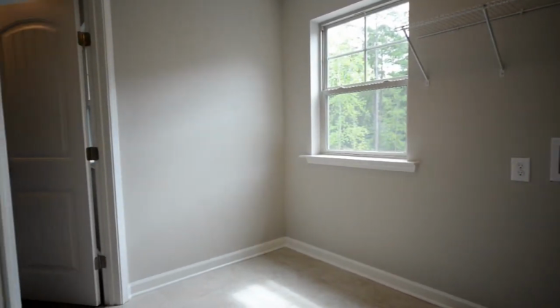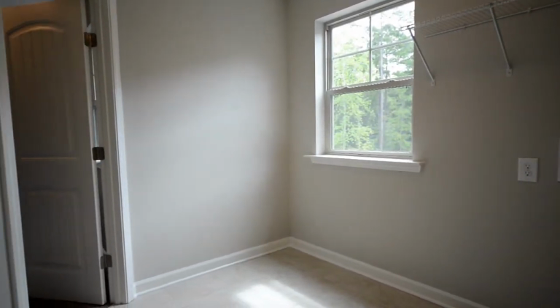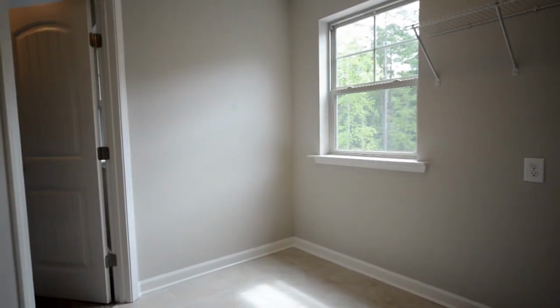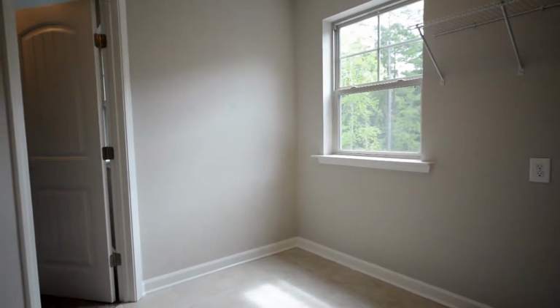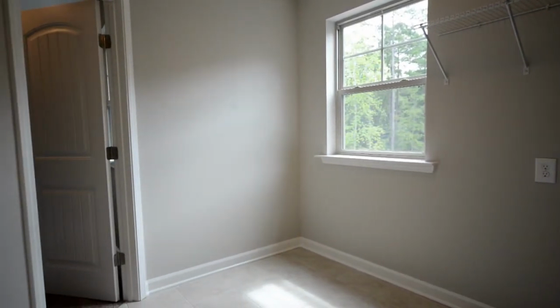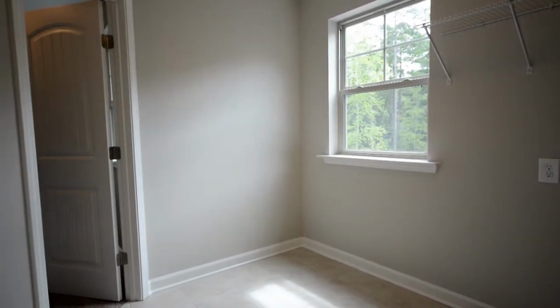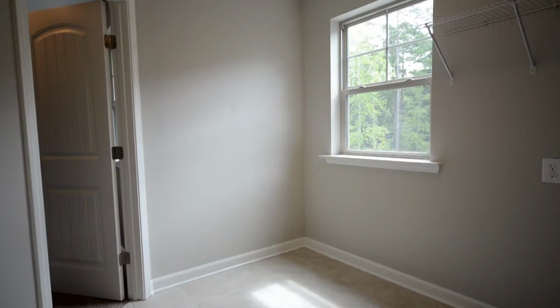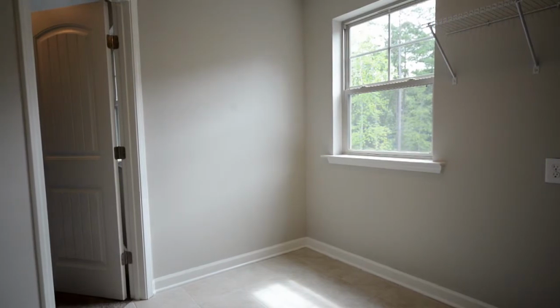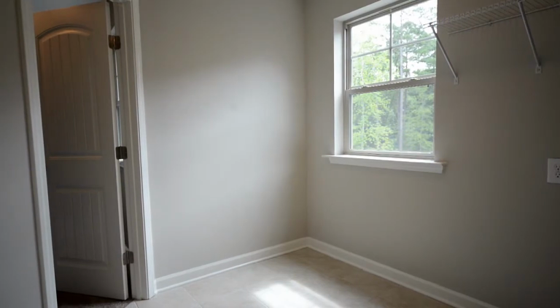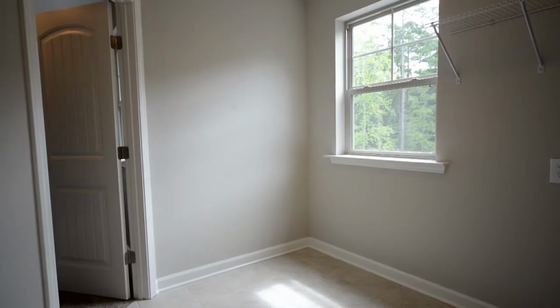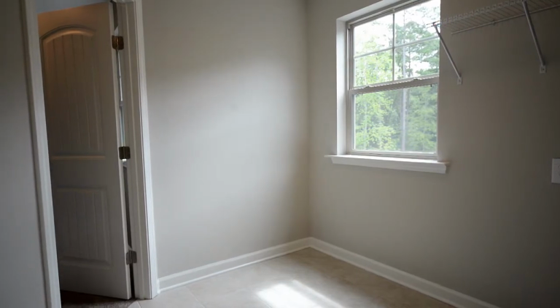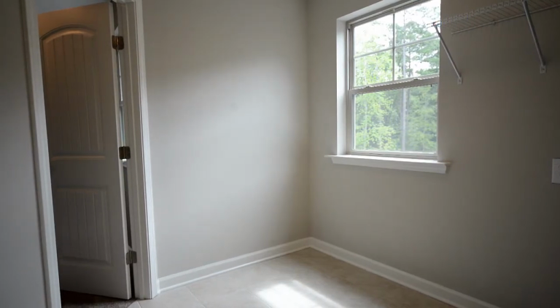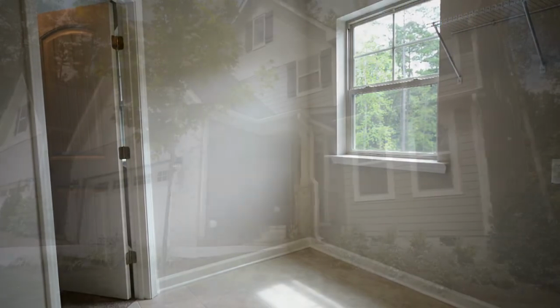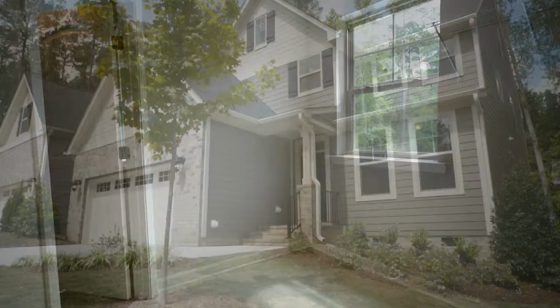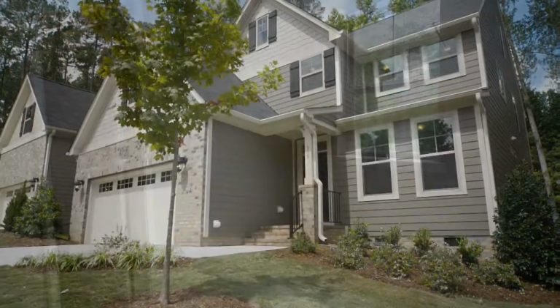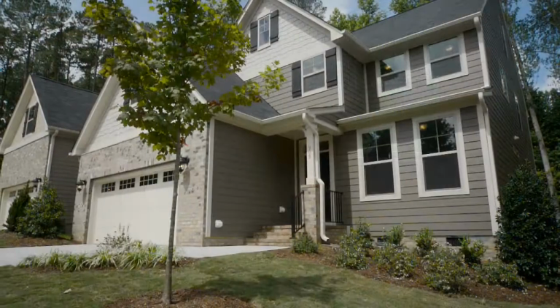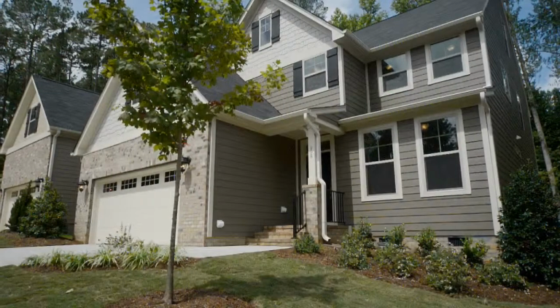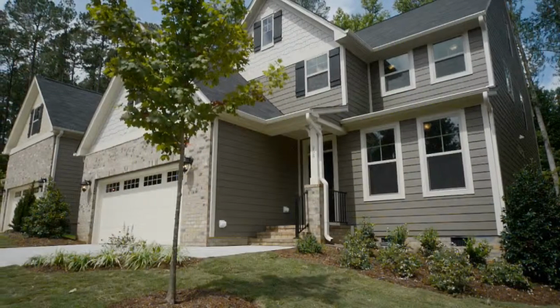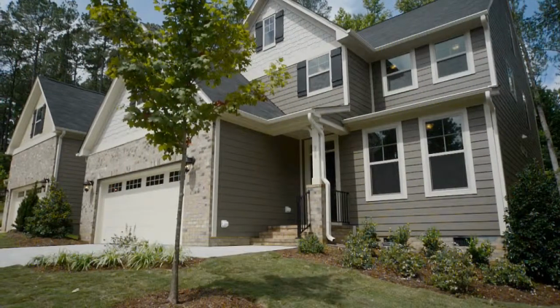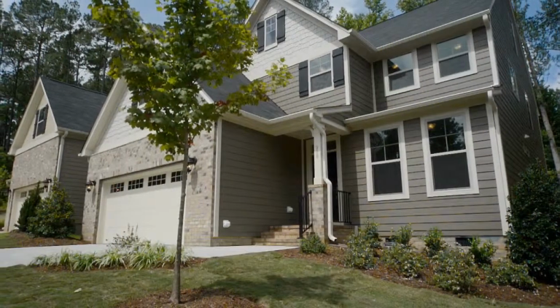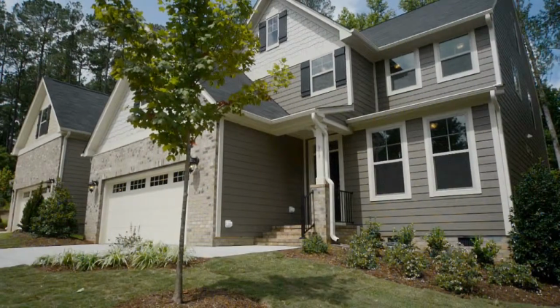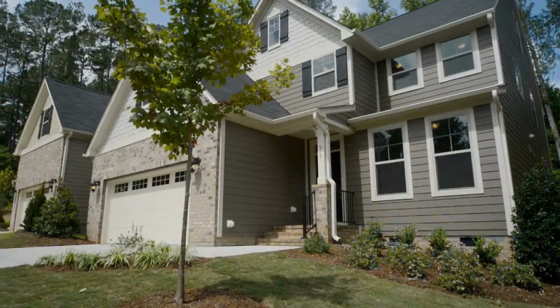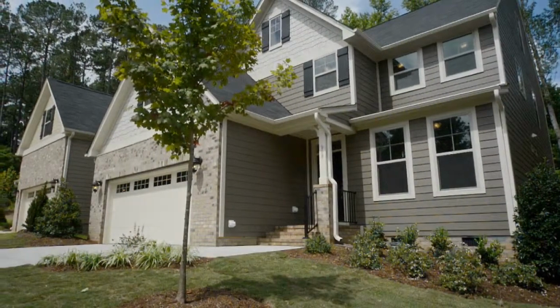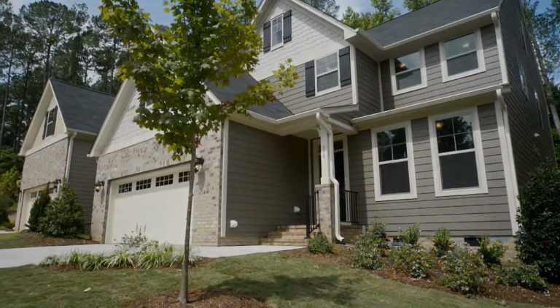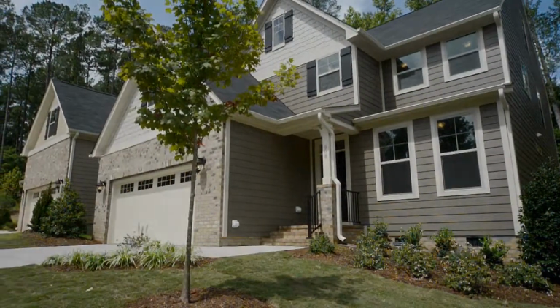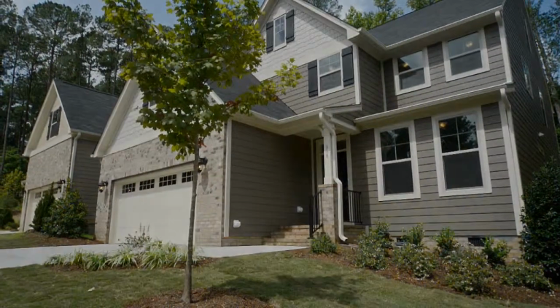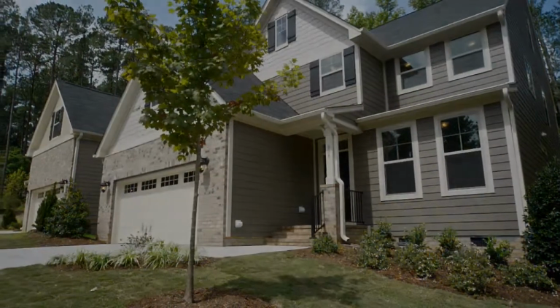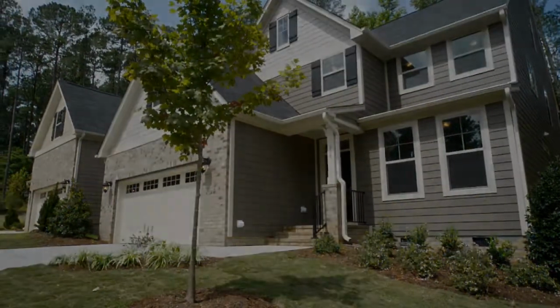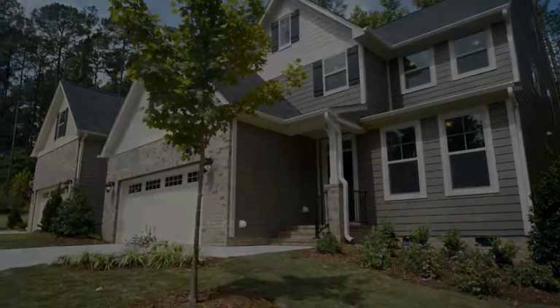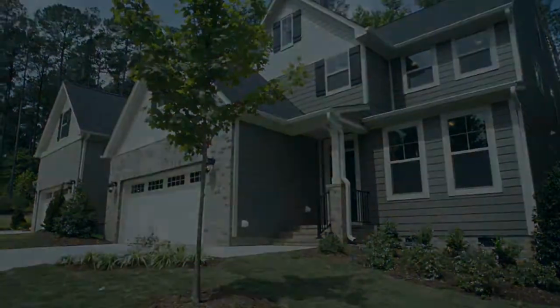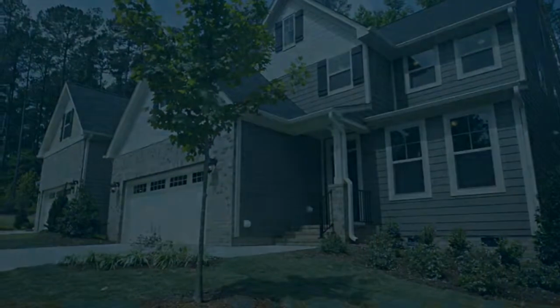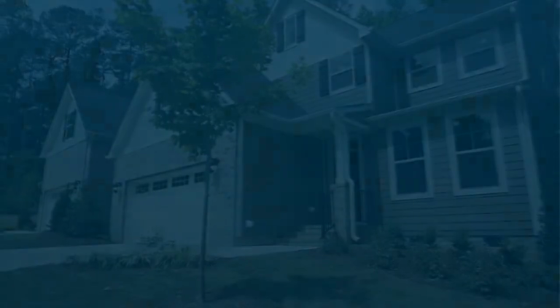This spacious and well-designed home is sure to provide you and your family with exciting and memorable moments for years to come.